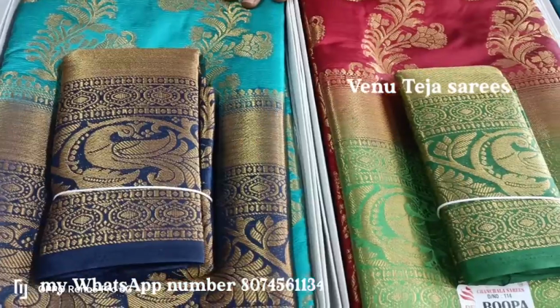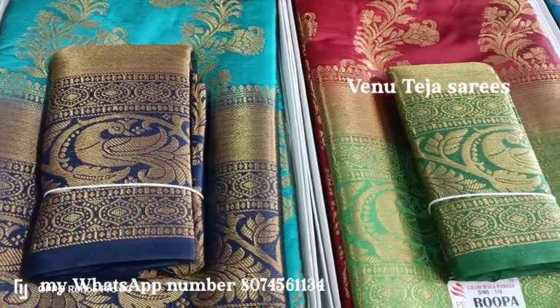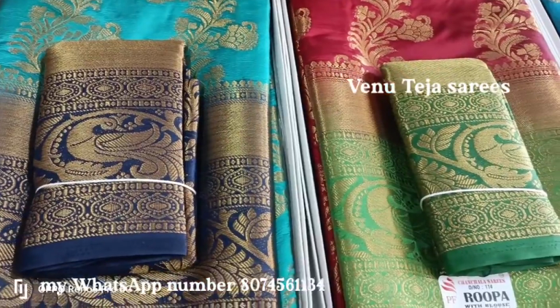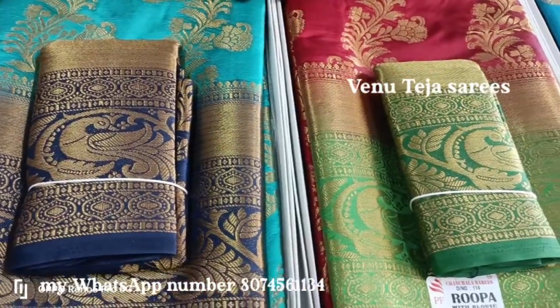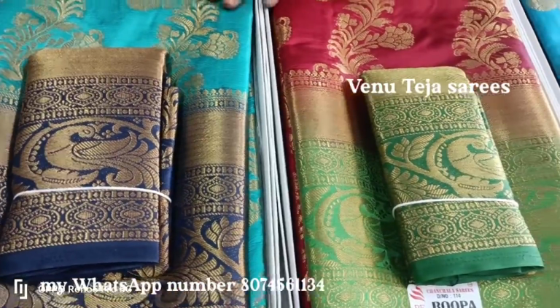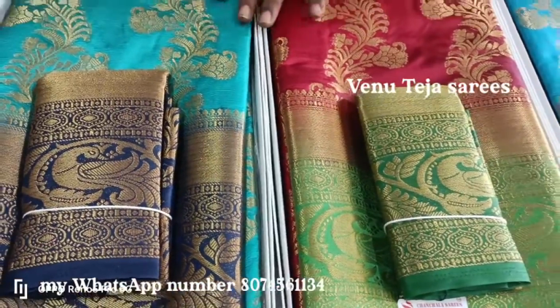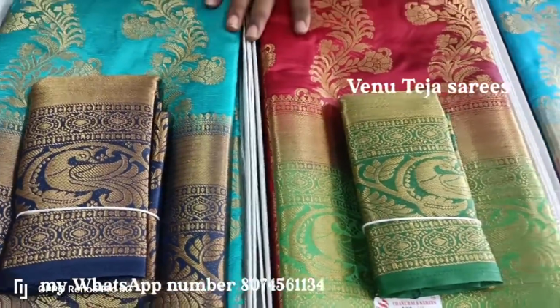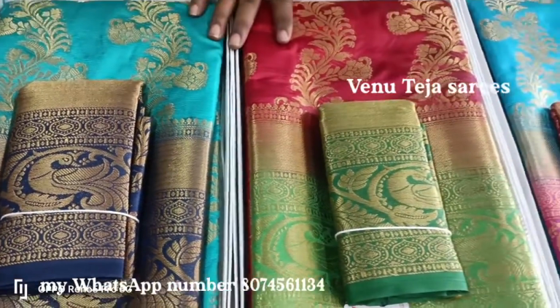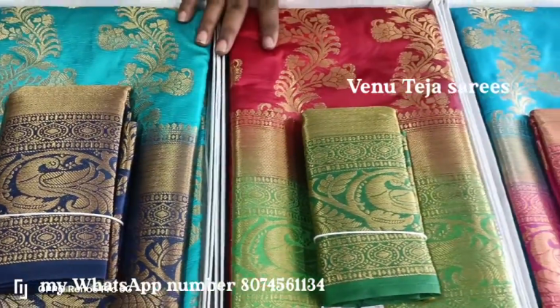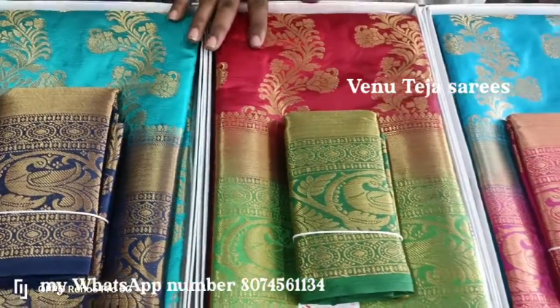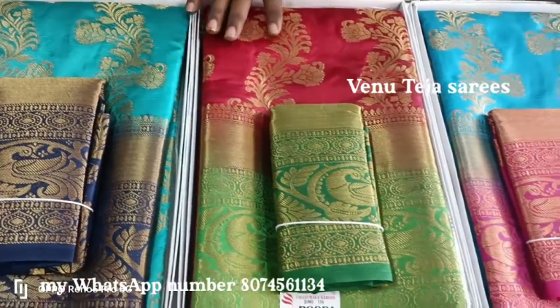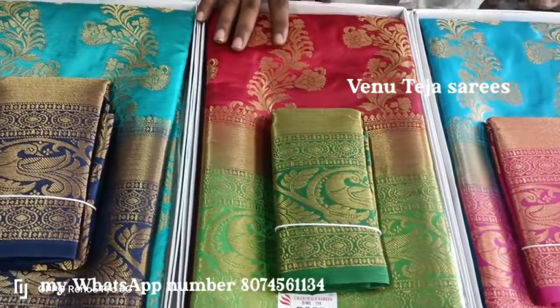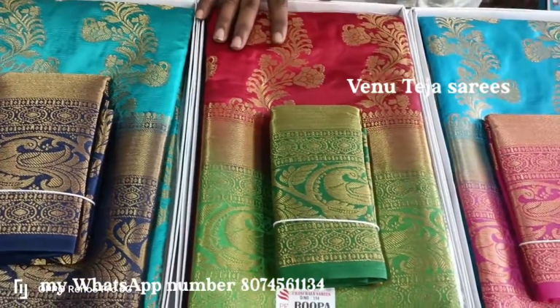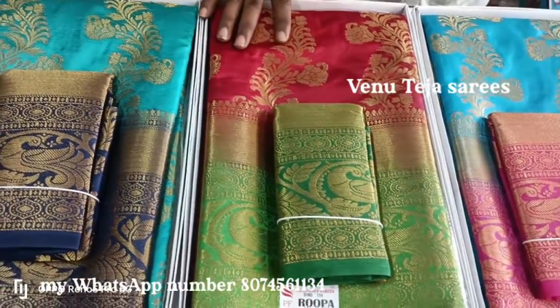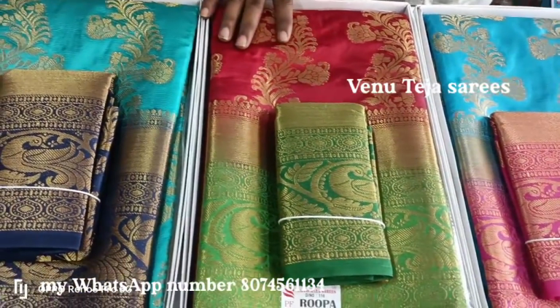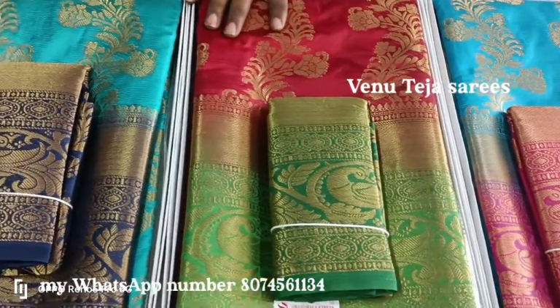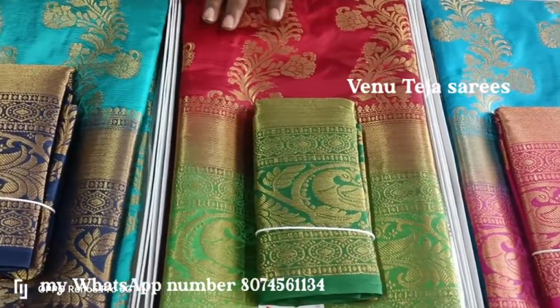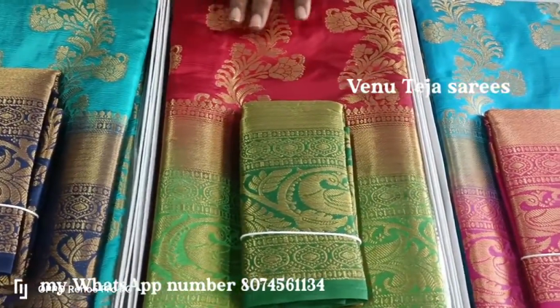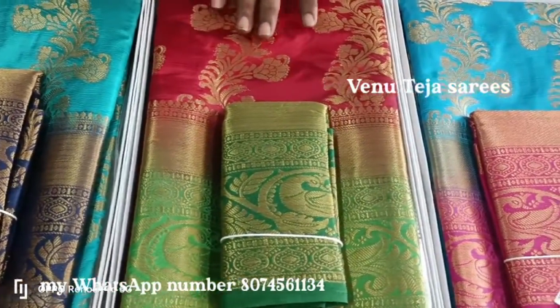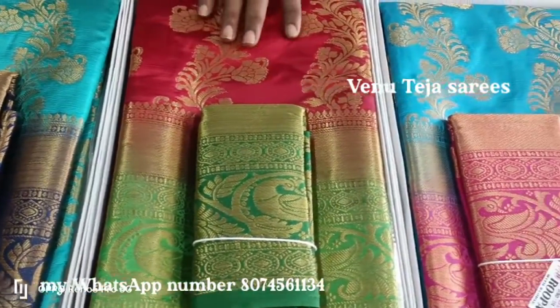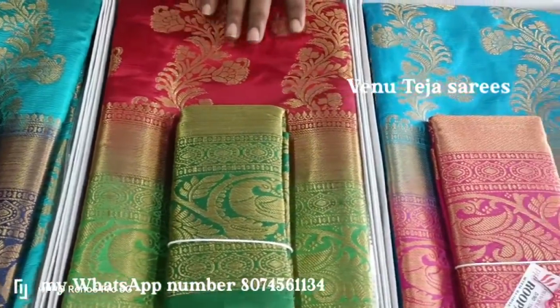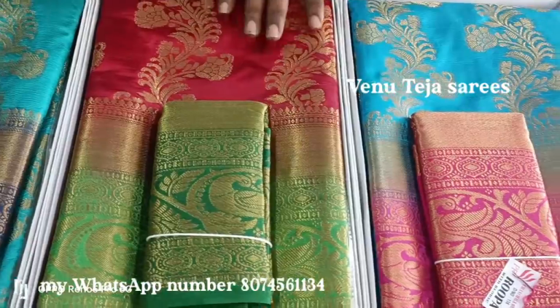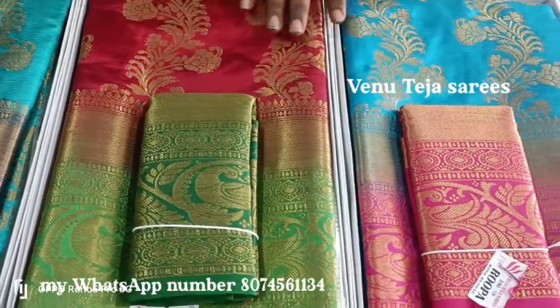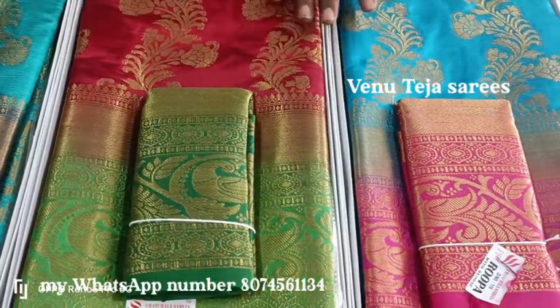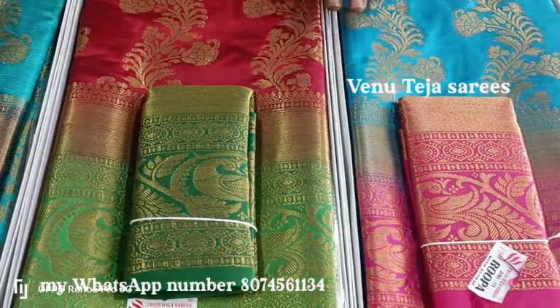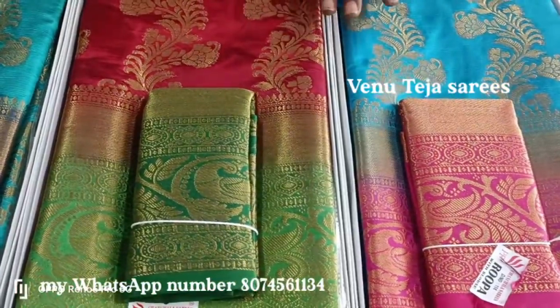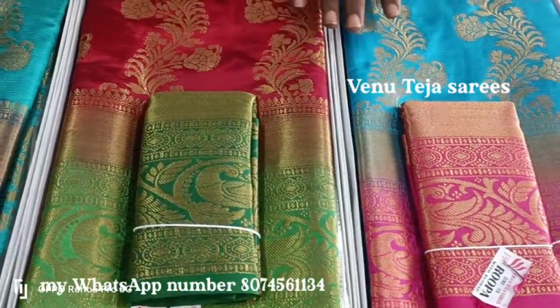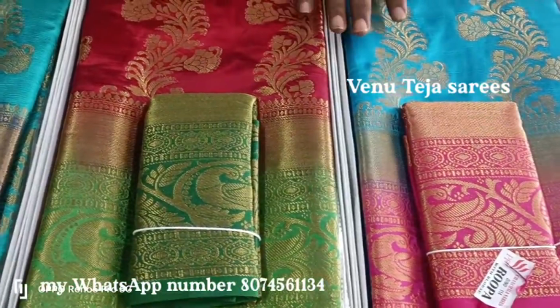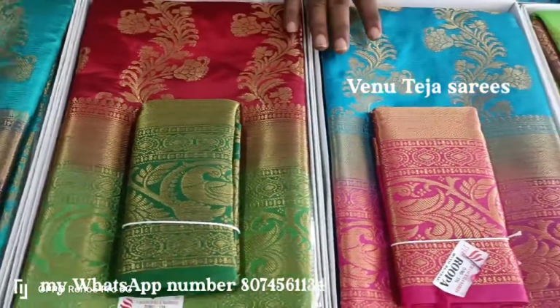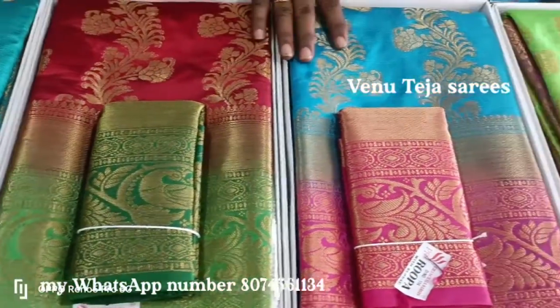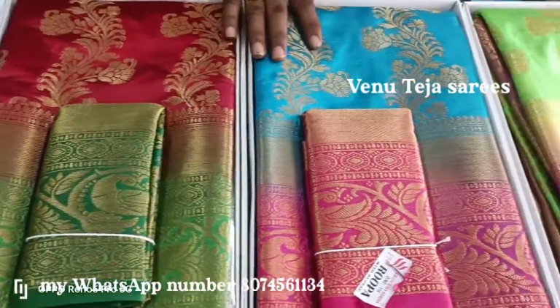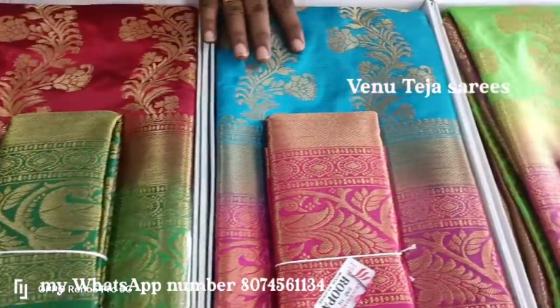Hi friends, welcome to Venu Teja Saris. We are going to show you an interesting video. This is Bangalore Pattu Saris.